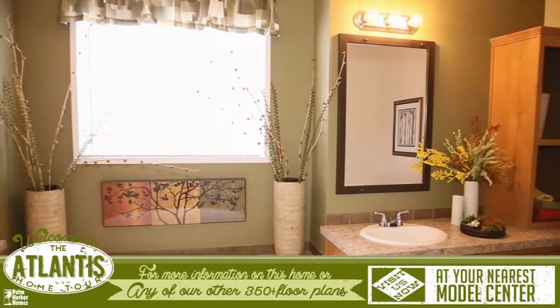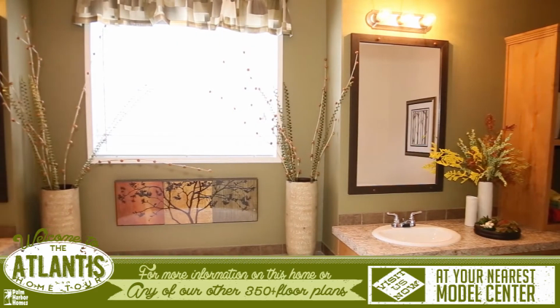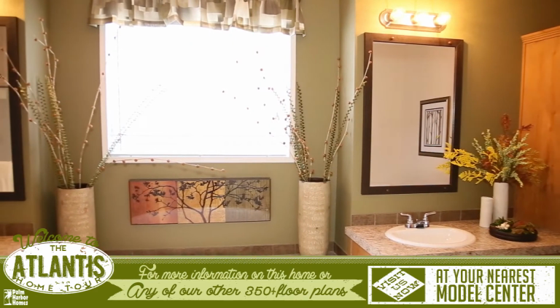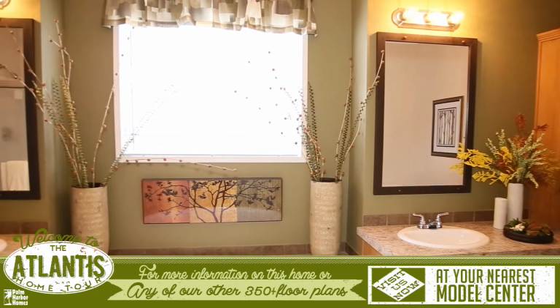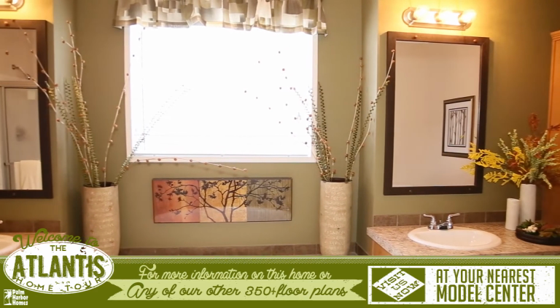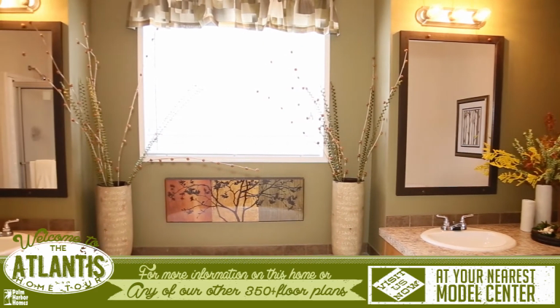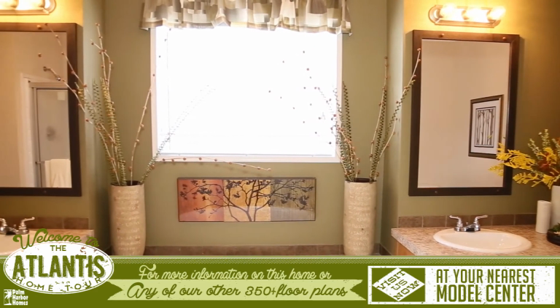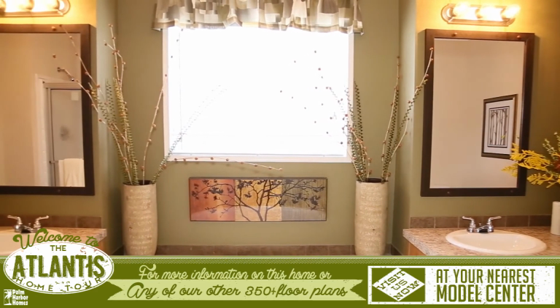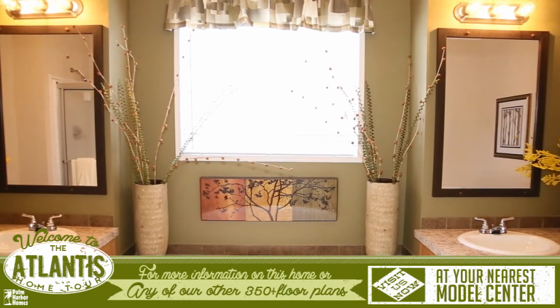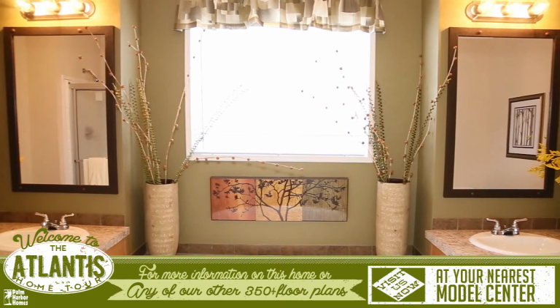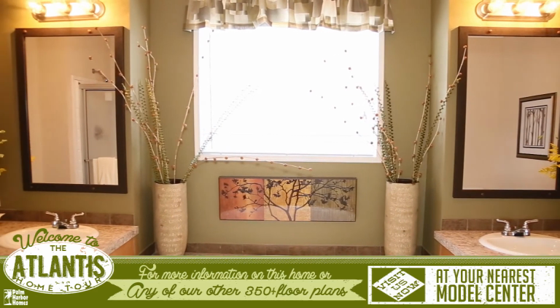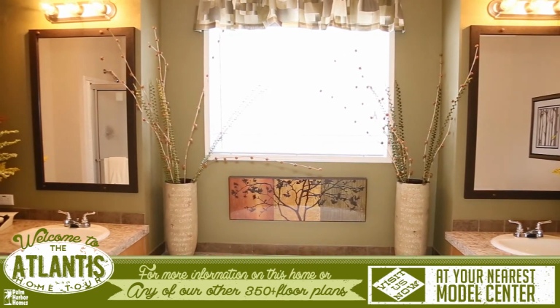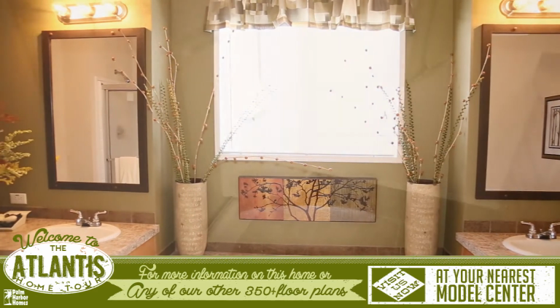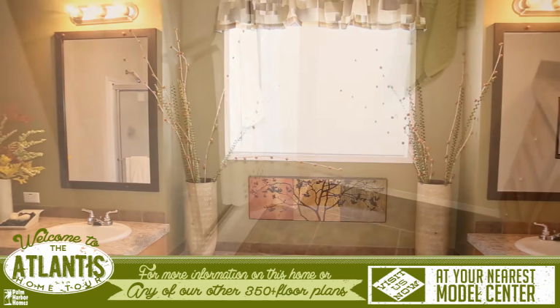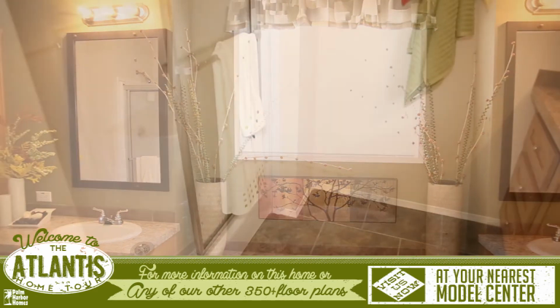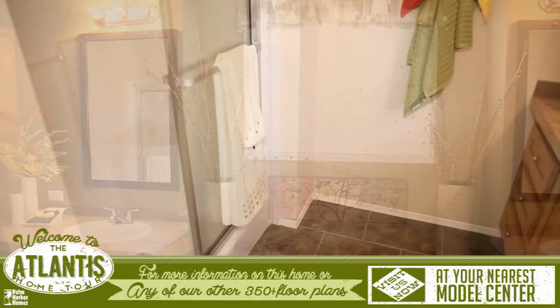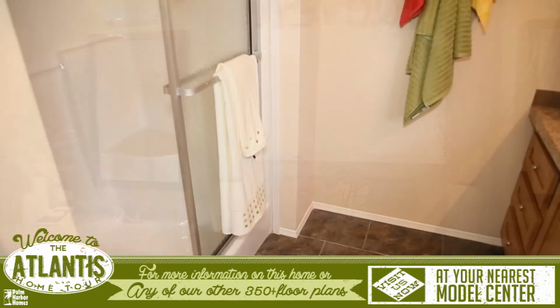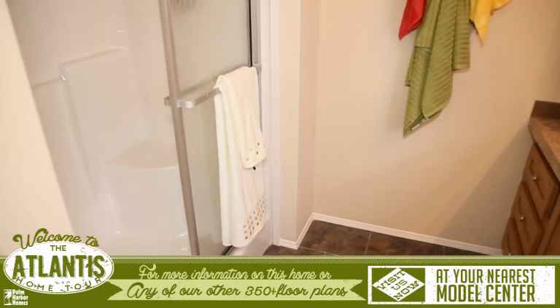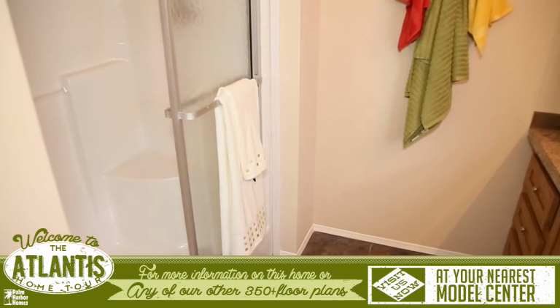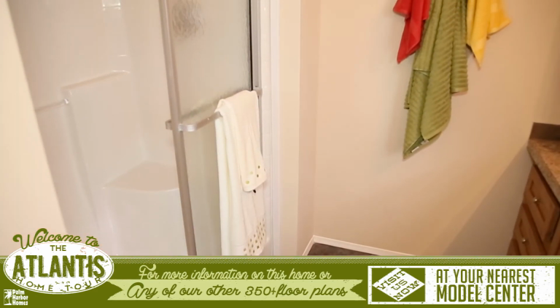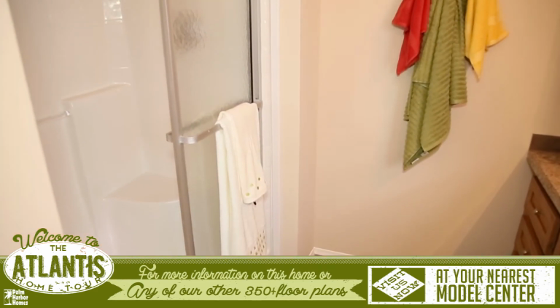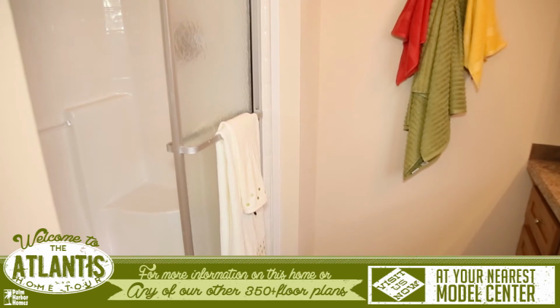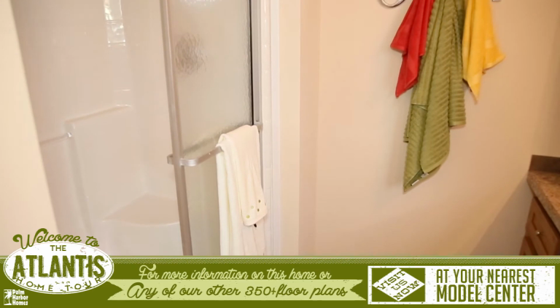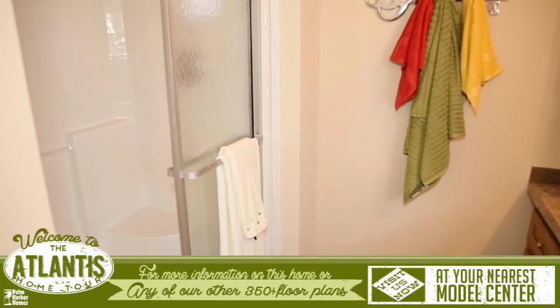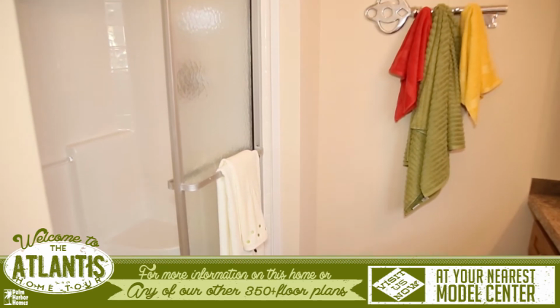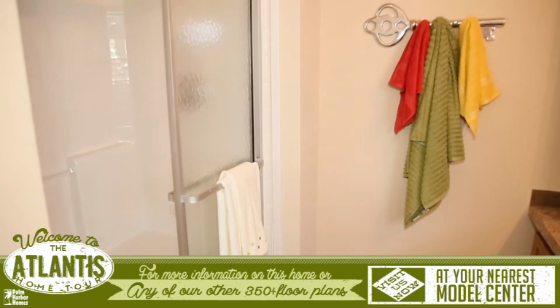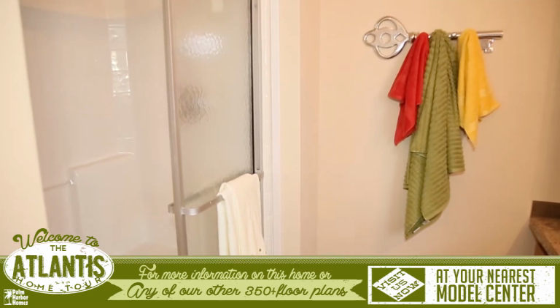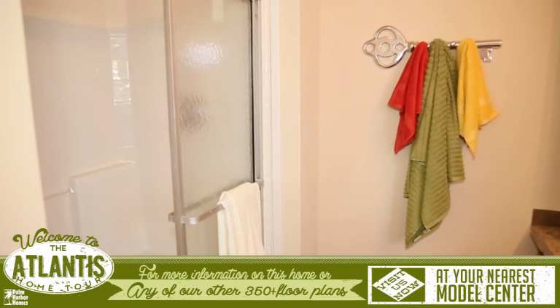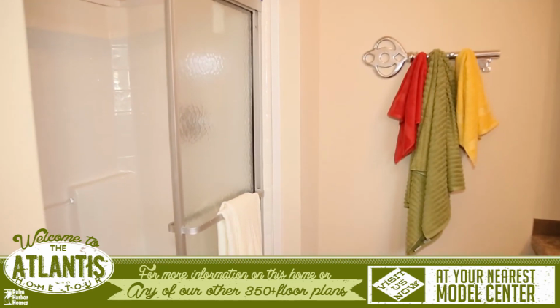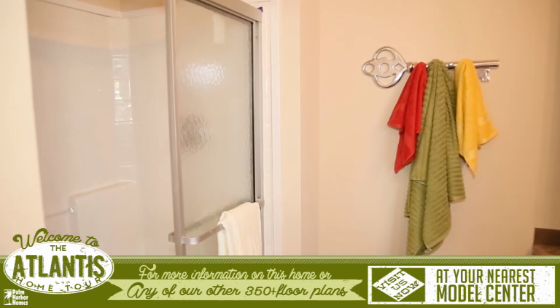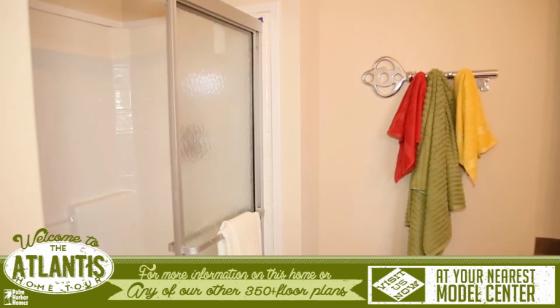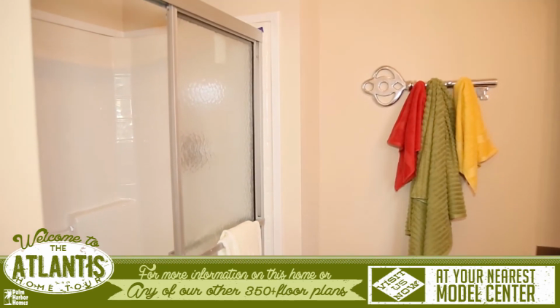The master bathroom features a huge spa tub, his and her sinks on separate vanities, and a walk-in shower.